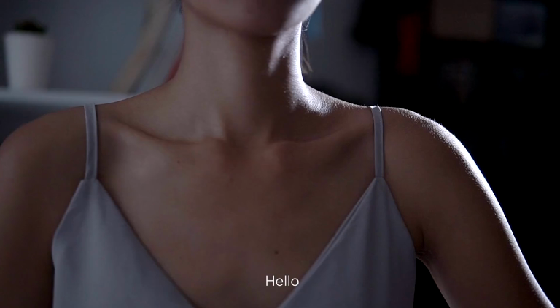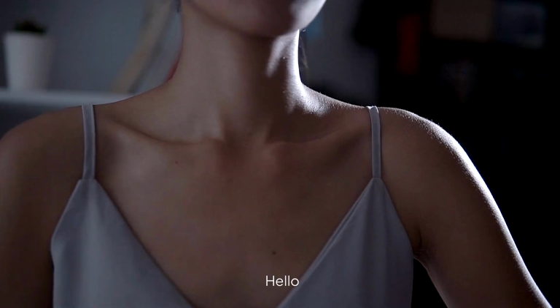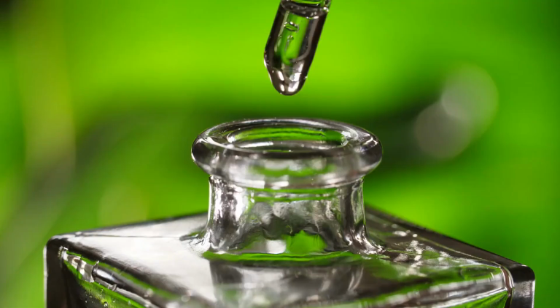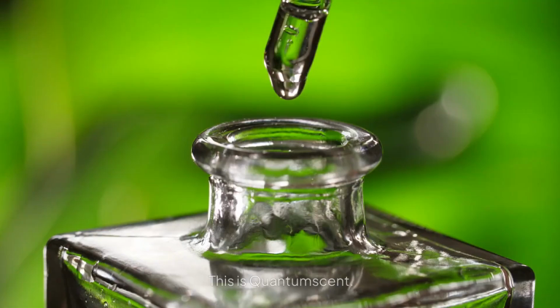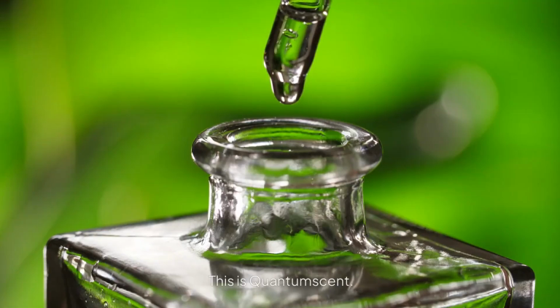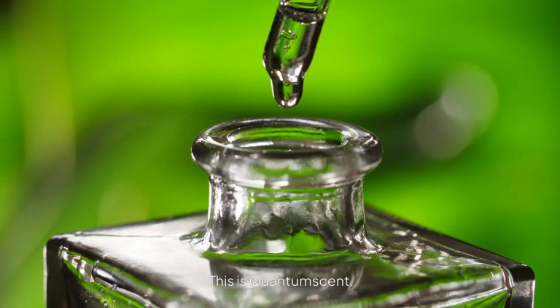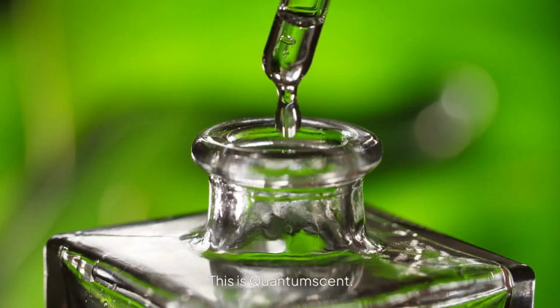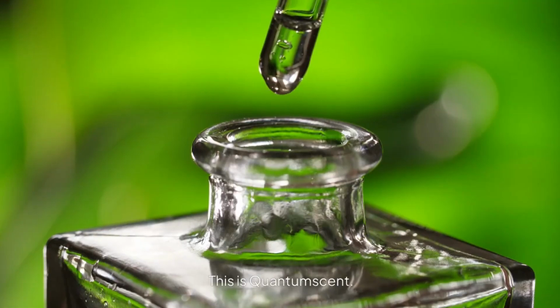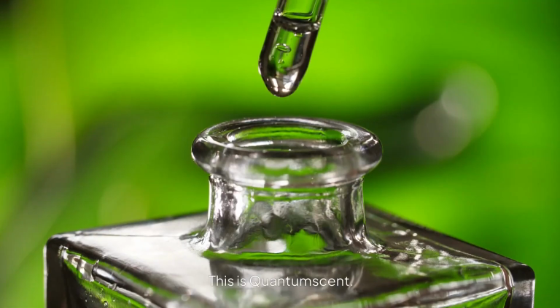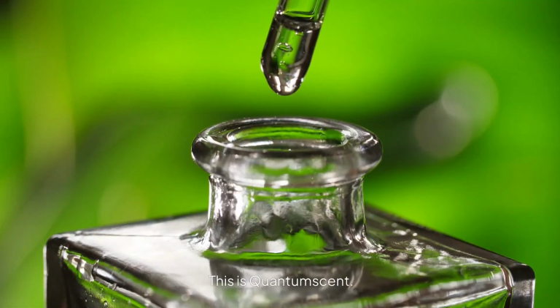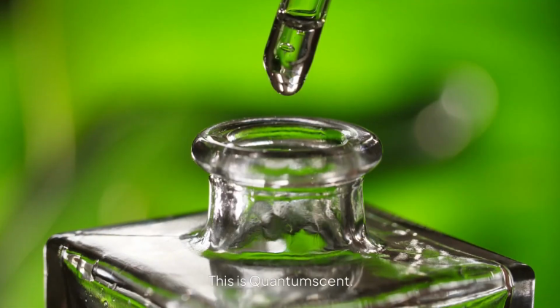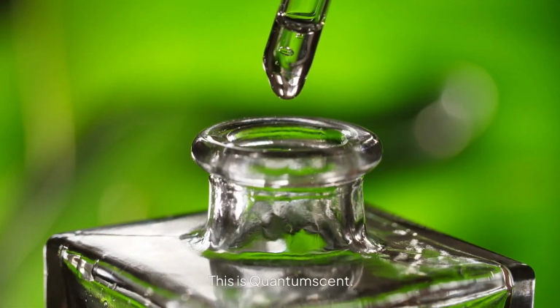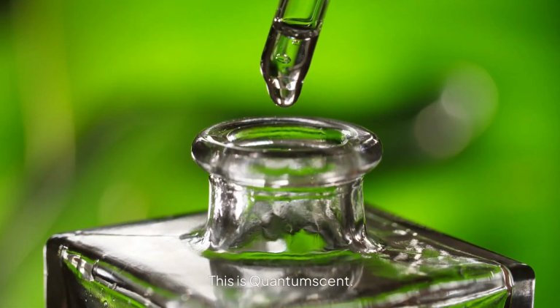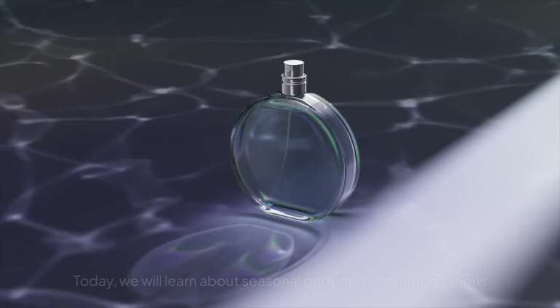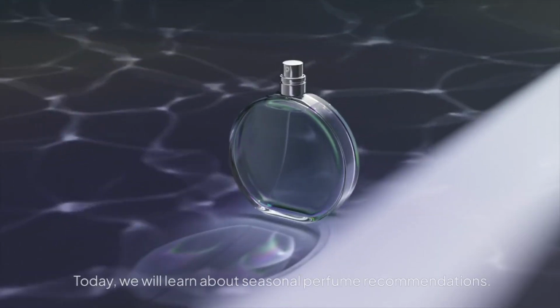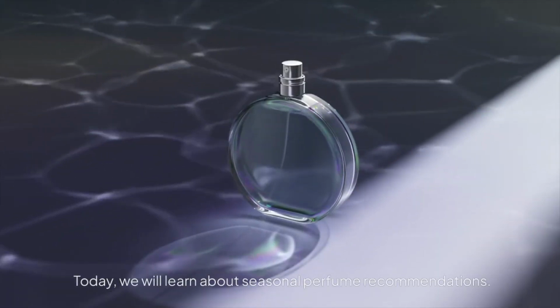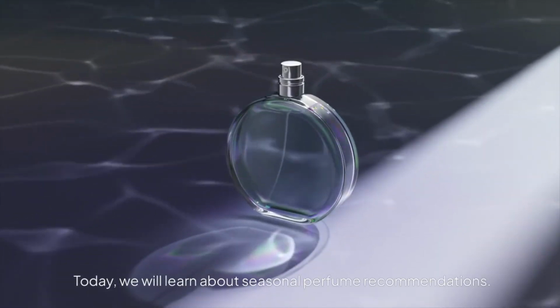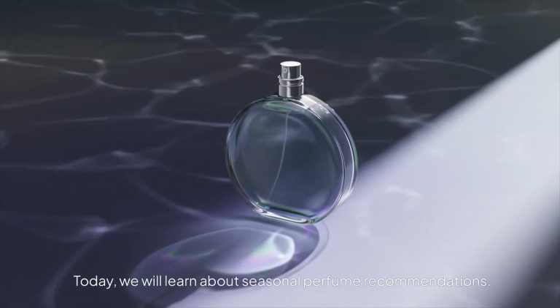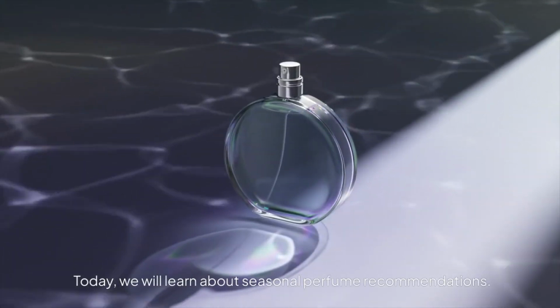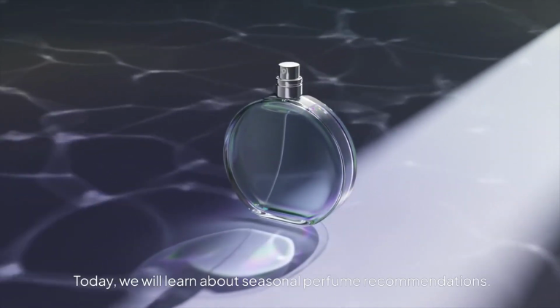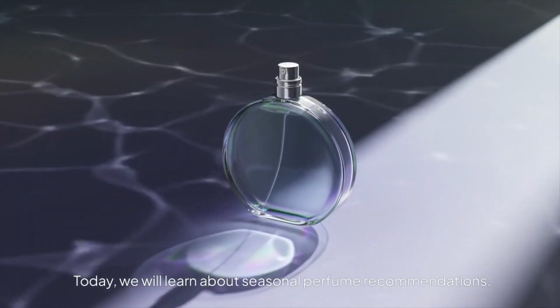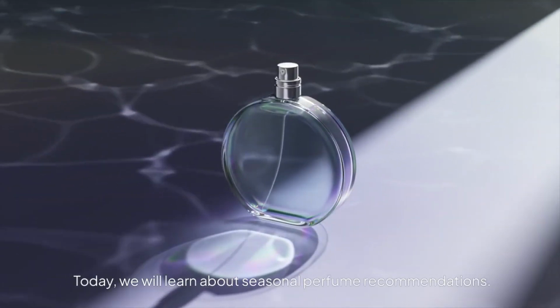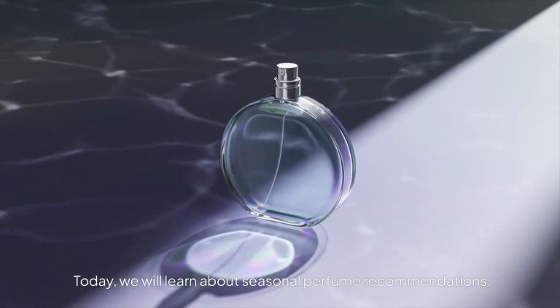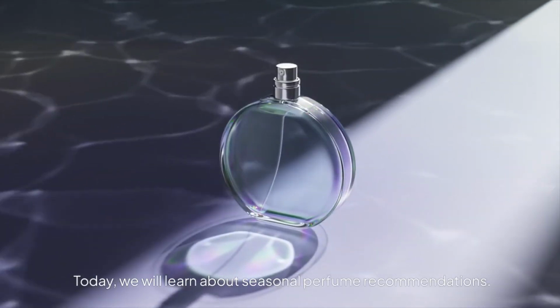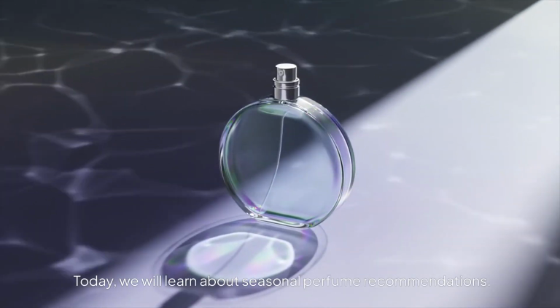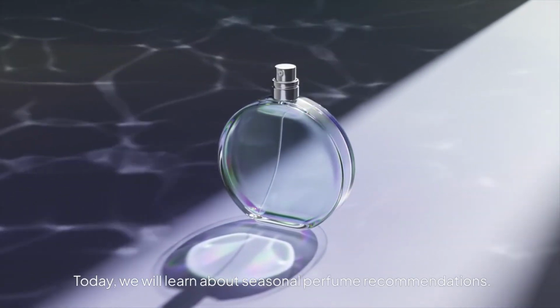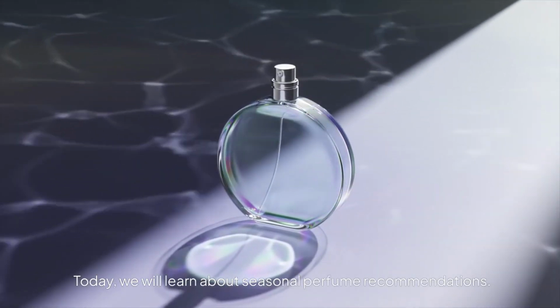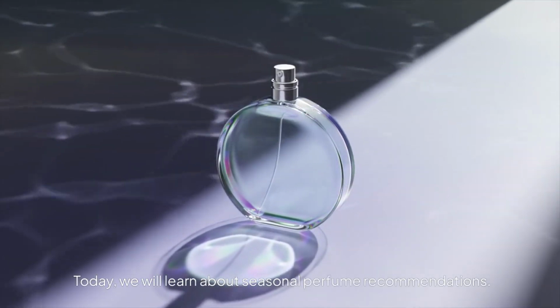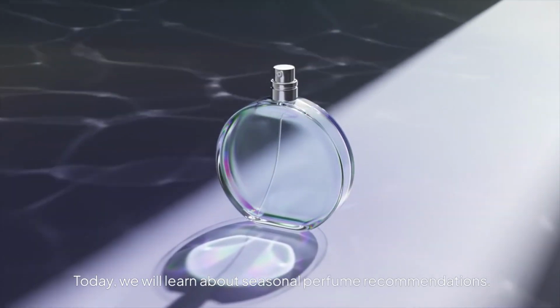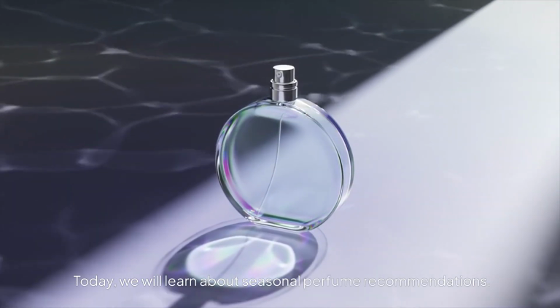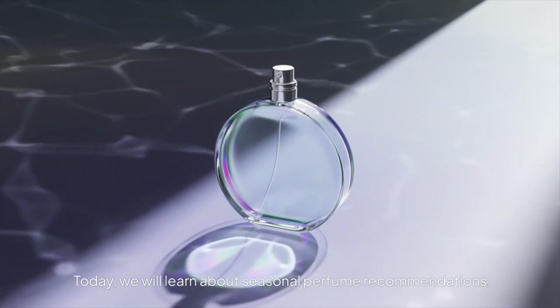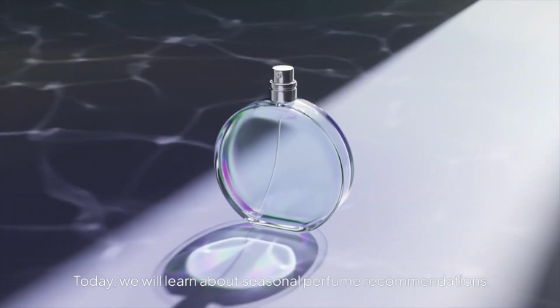Hello, this is QuantumScent. Today we will learn about seasonal perfume recommendations.